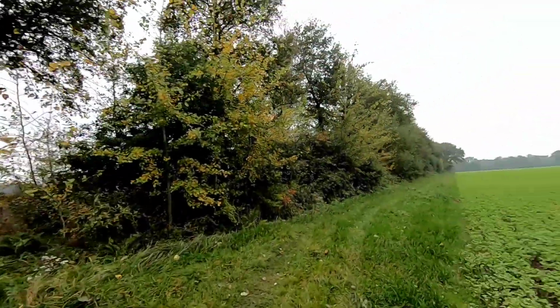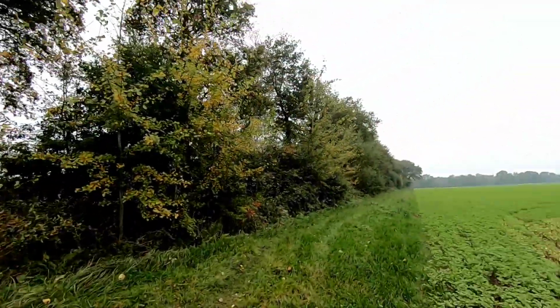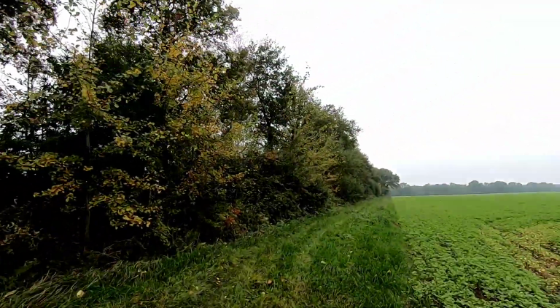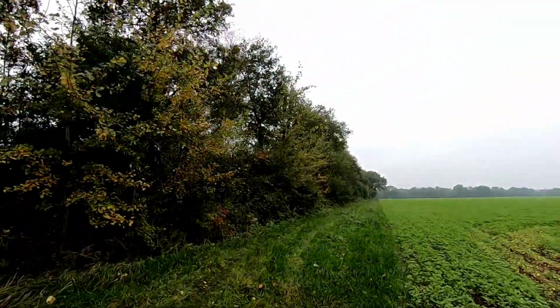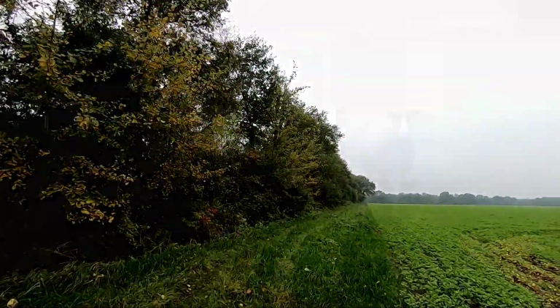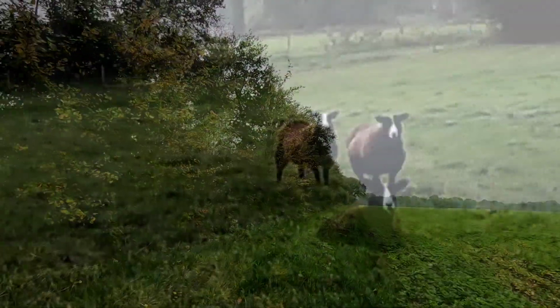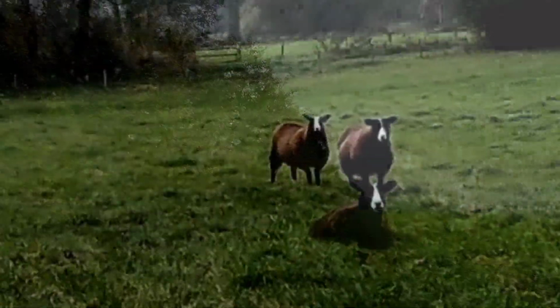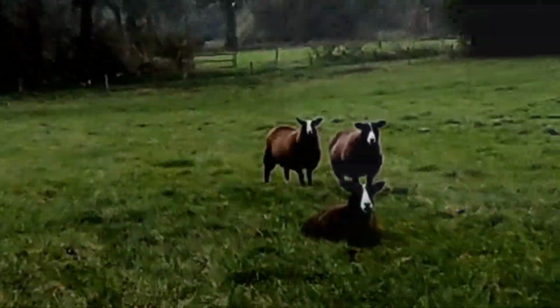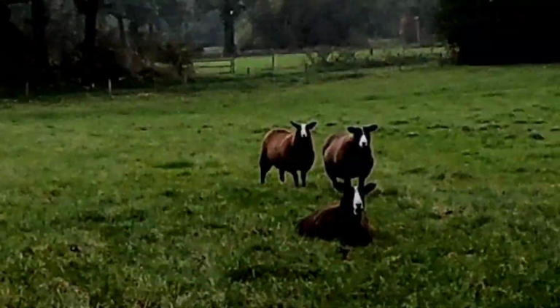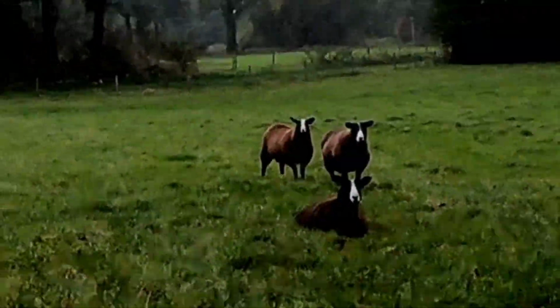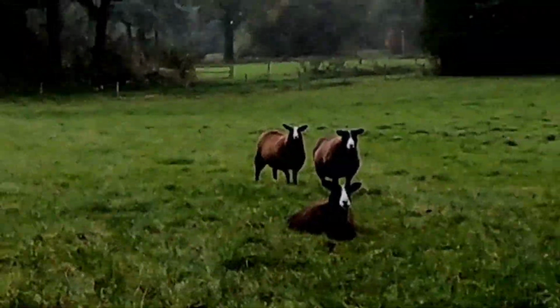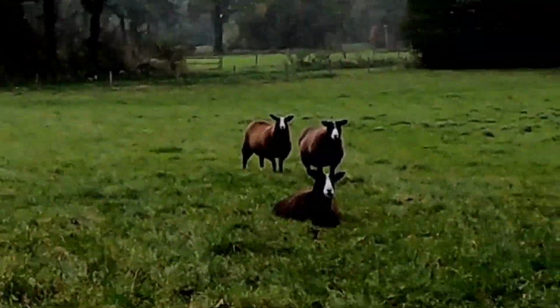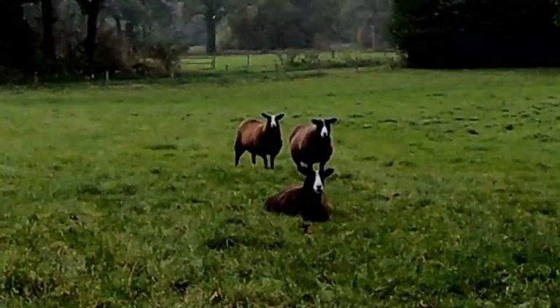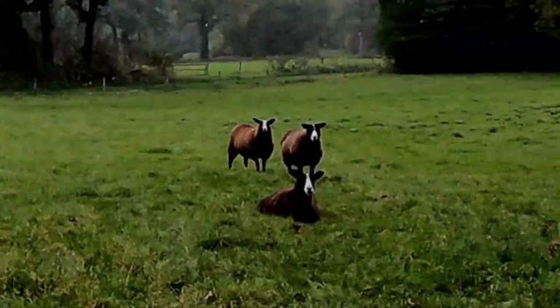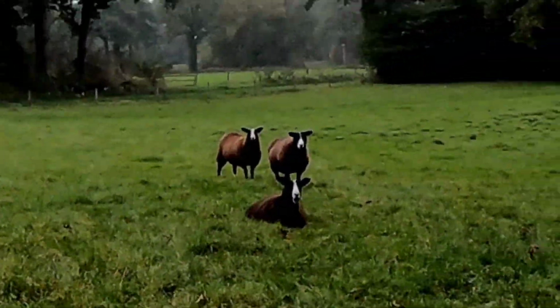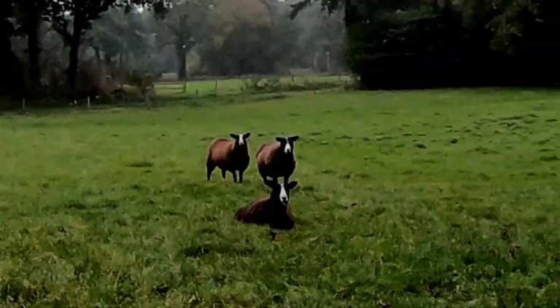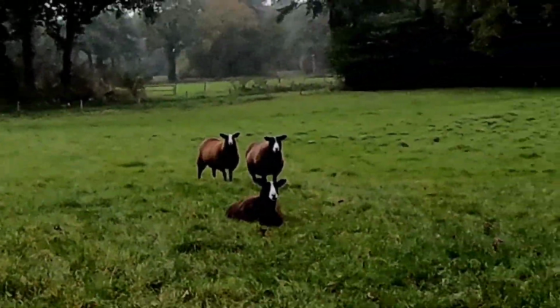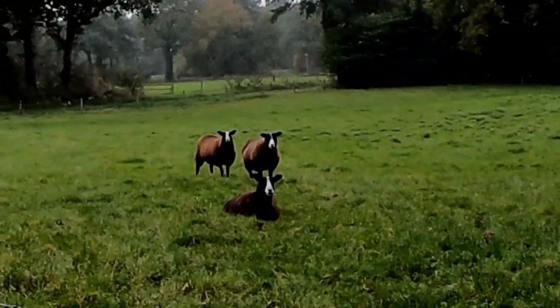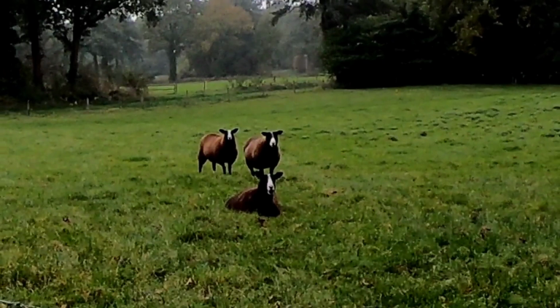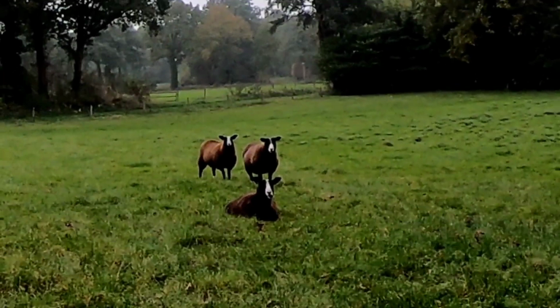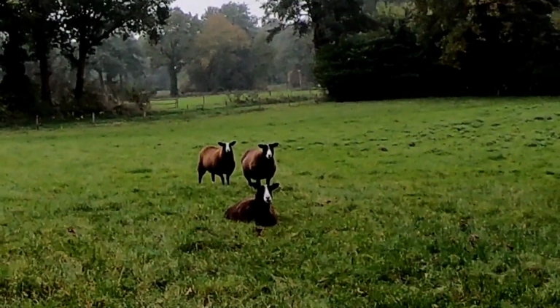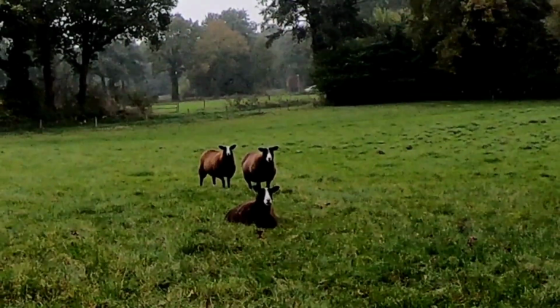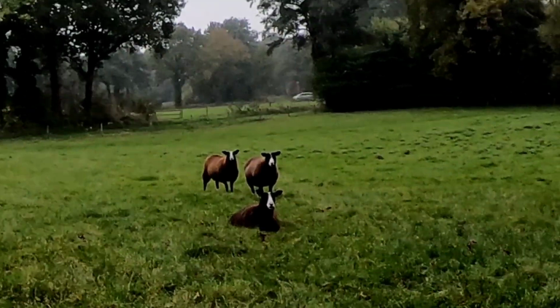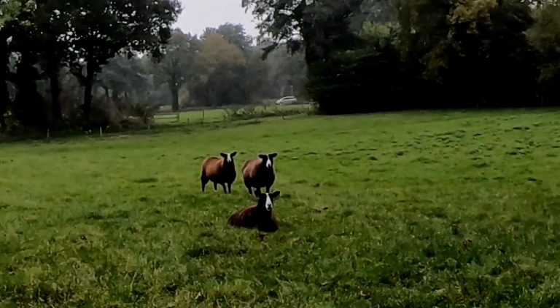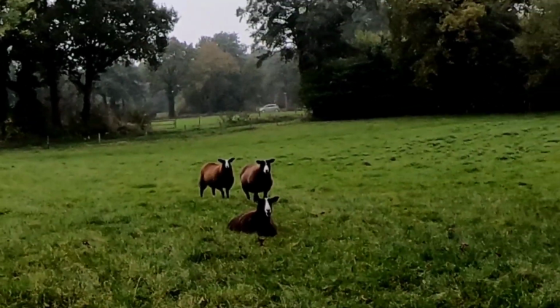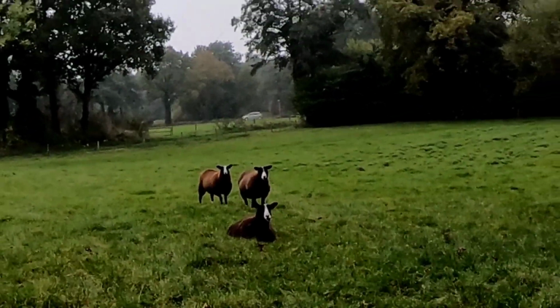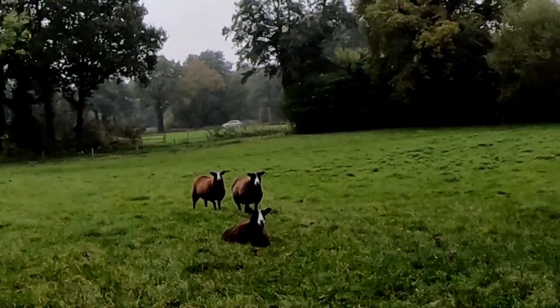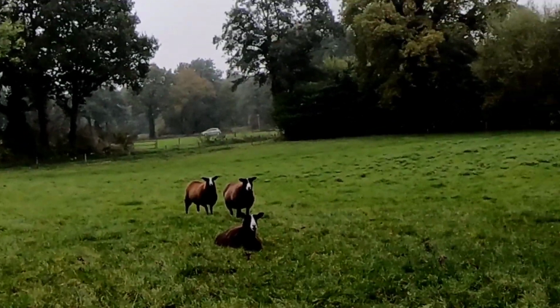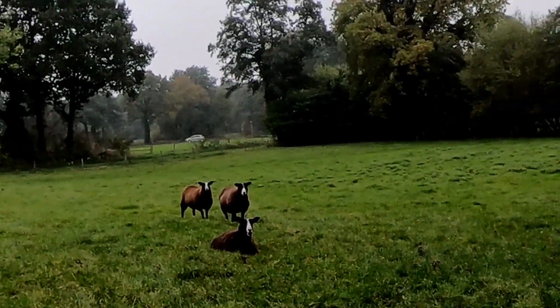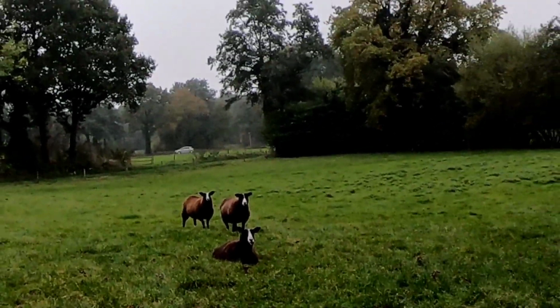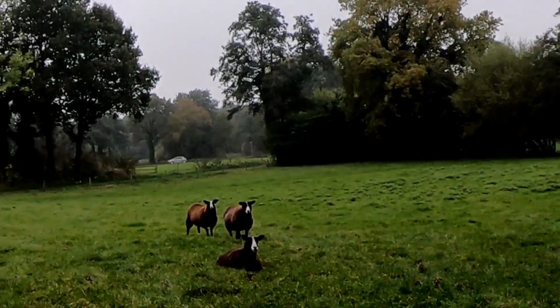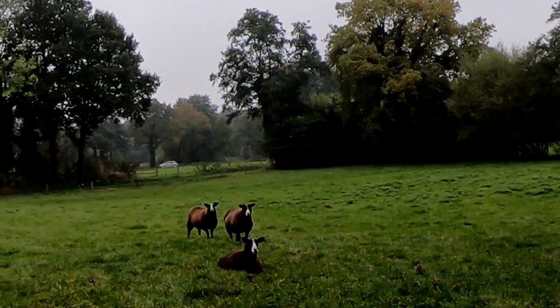It's got me going through this field now. Hello to some sheep. Hi sheep.